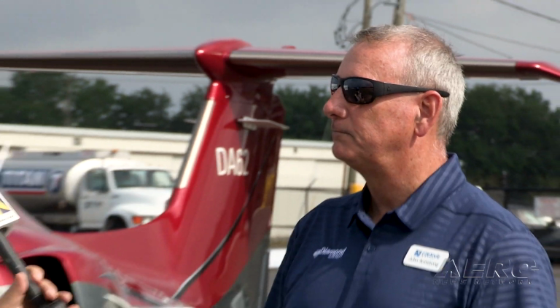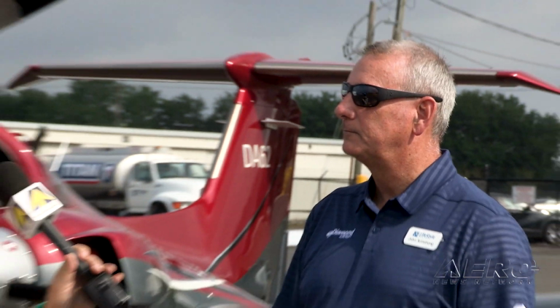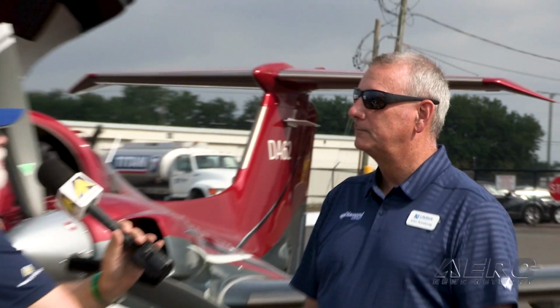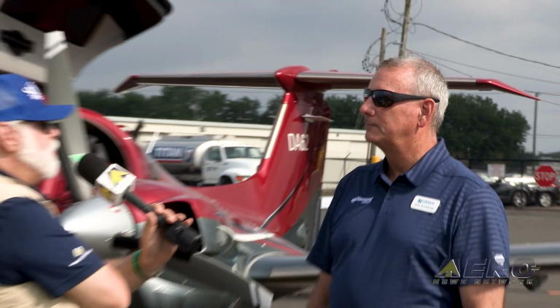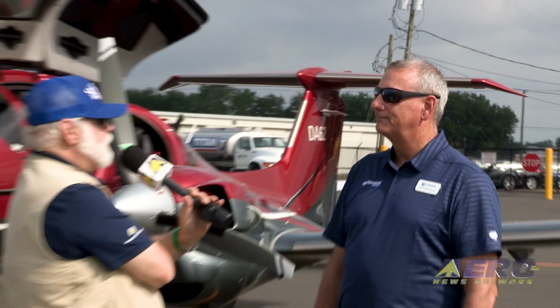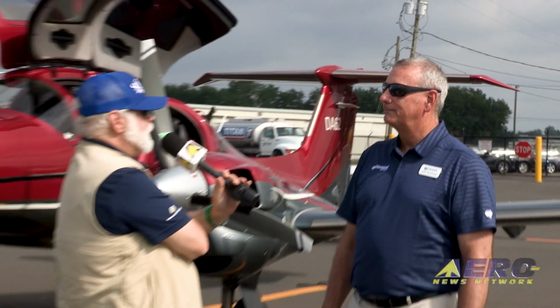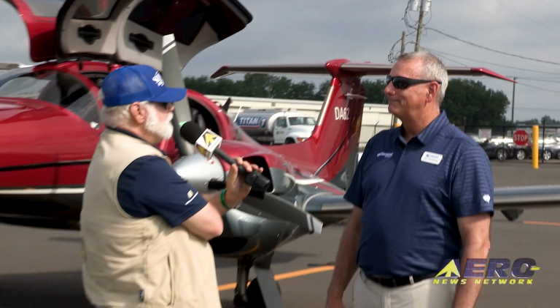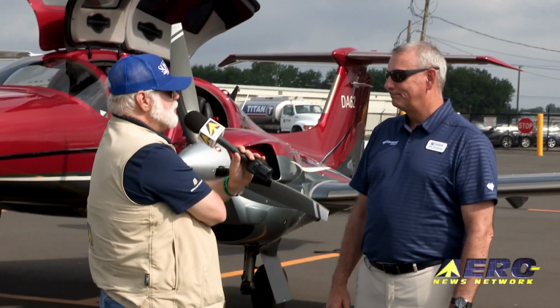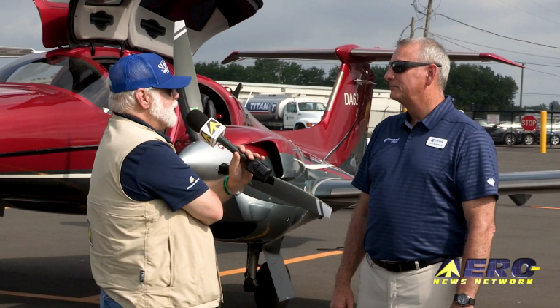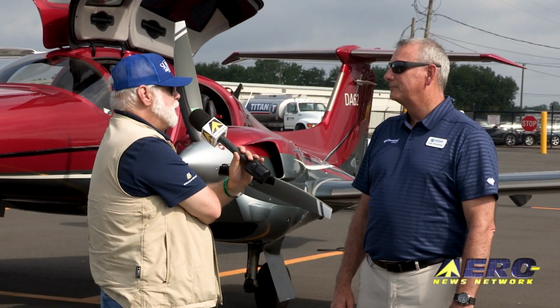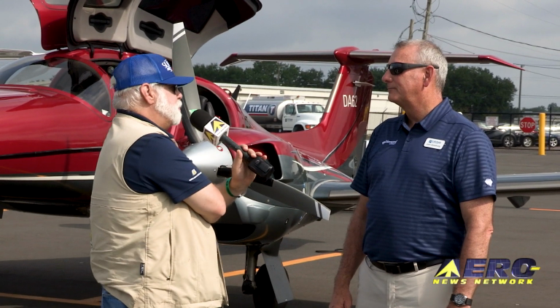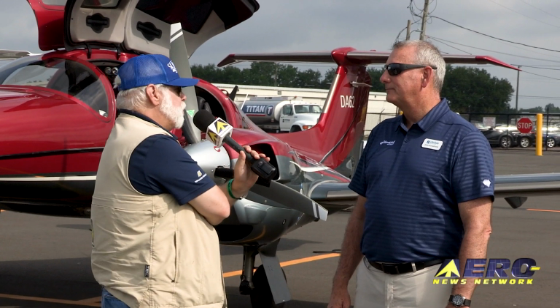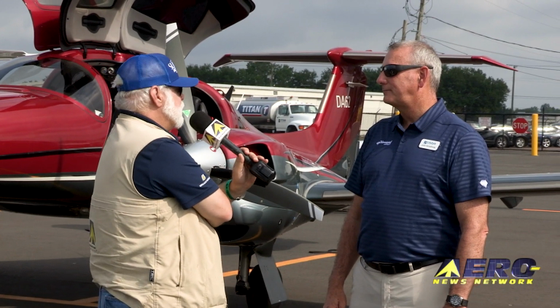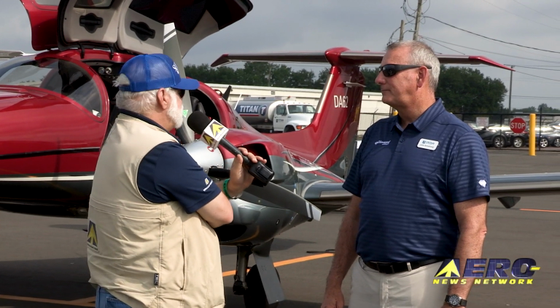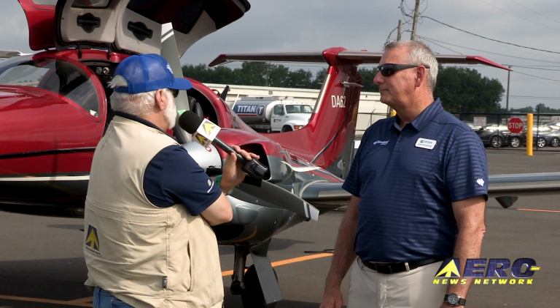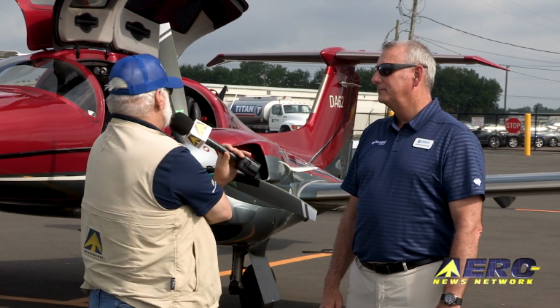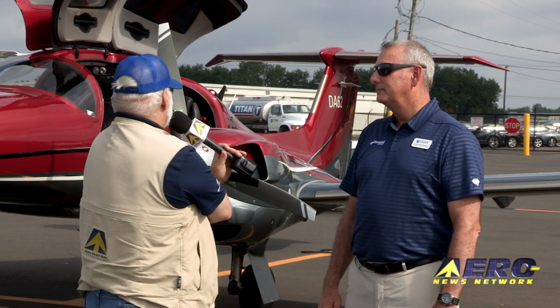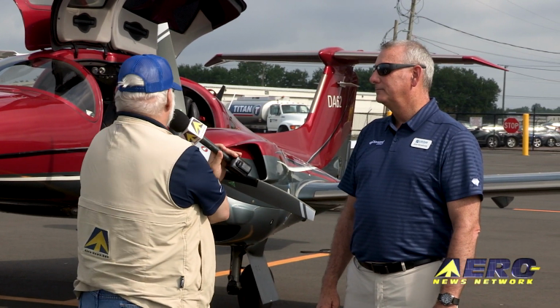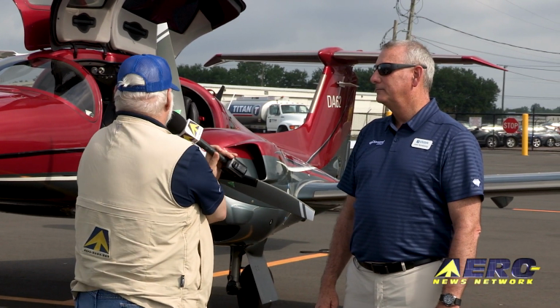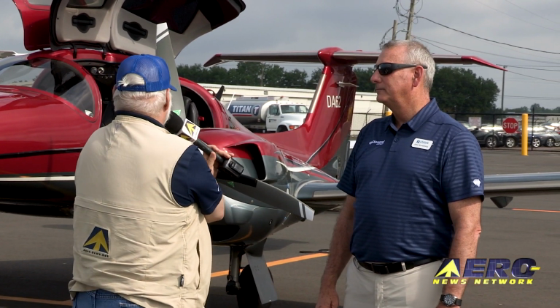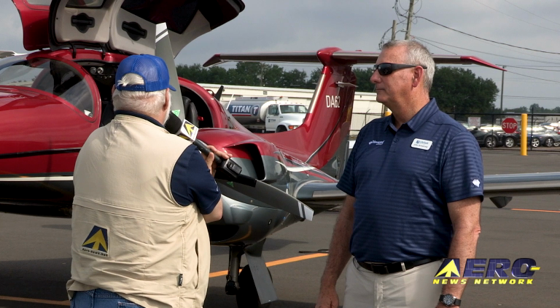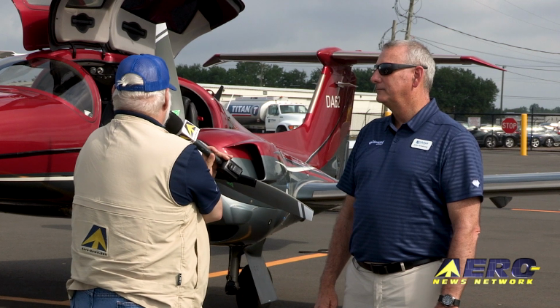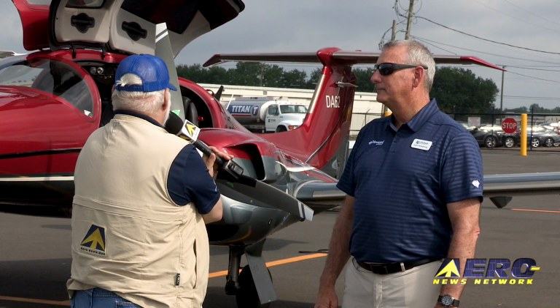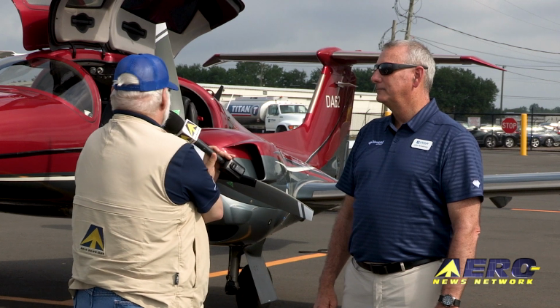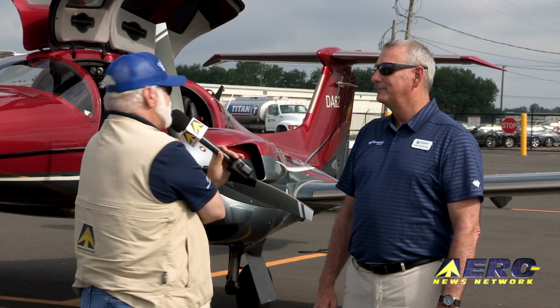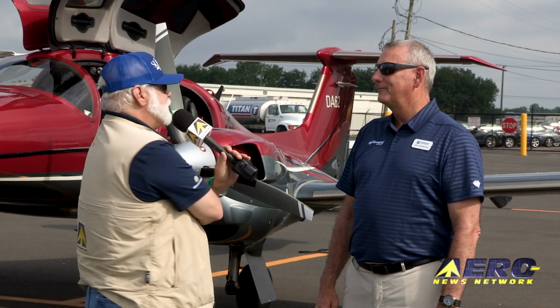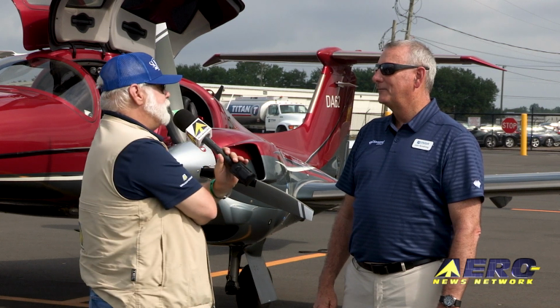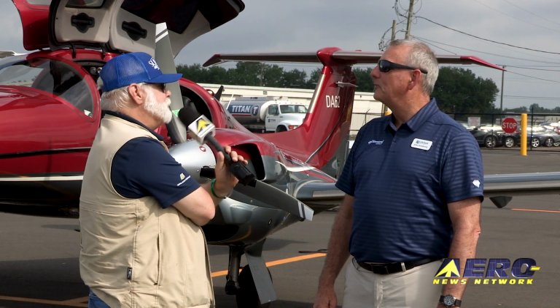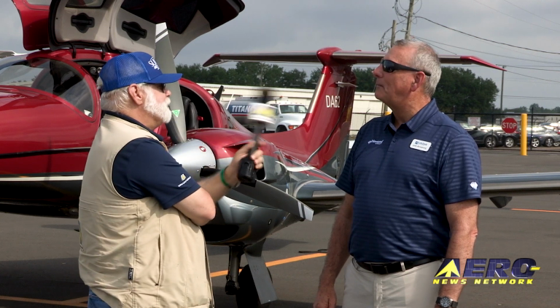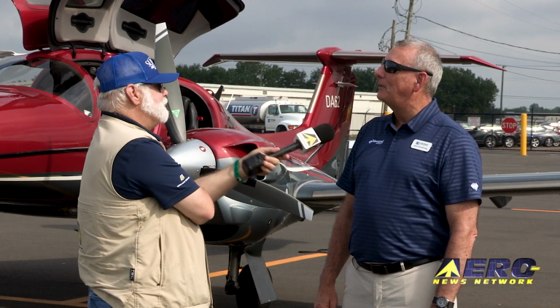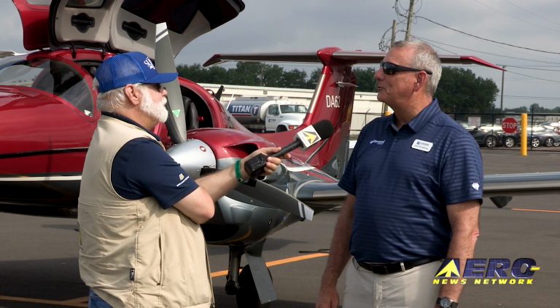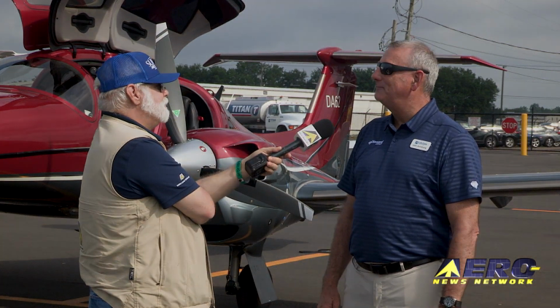John Armstrong of Lifestyle Aviation, thank you for the tour — verbally anyway — of the DA-62. My pleasure, Jim.